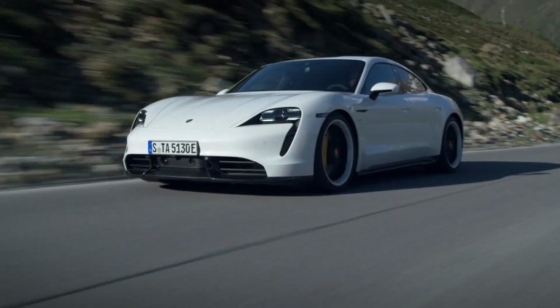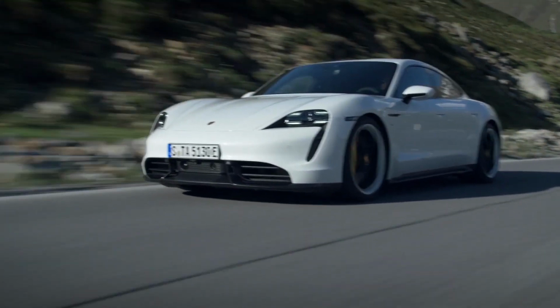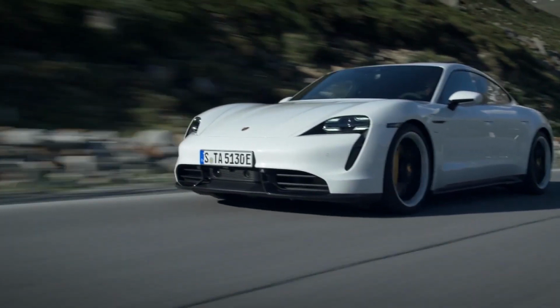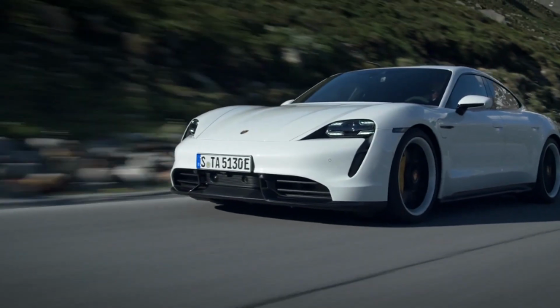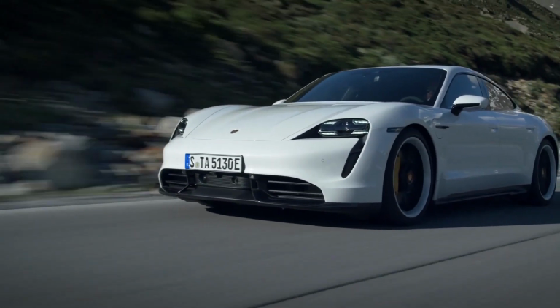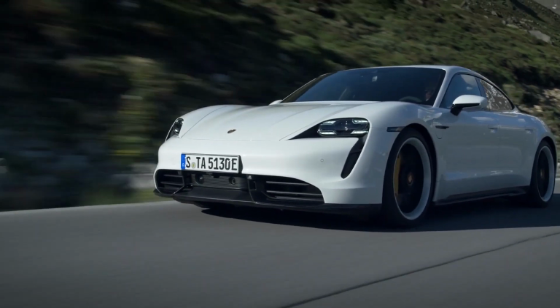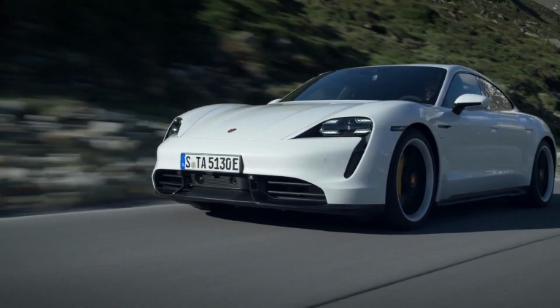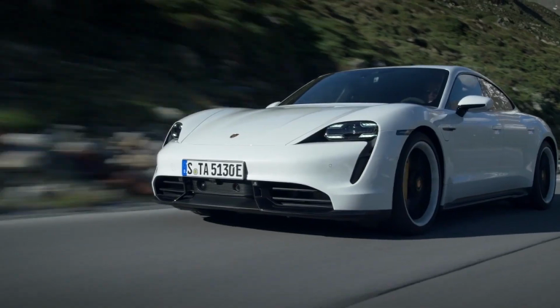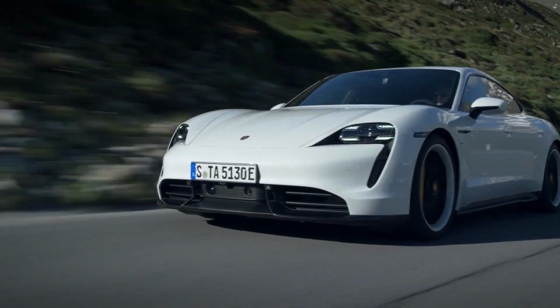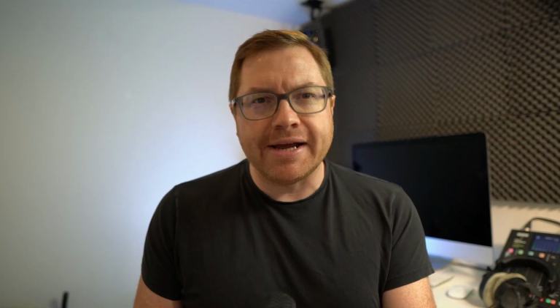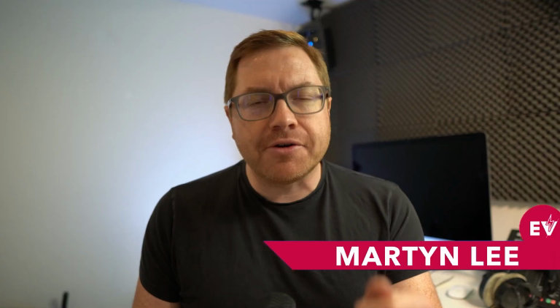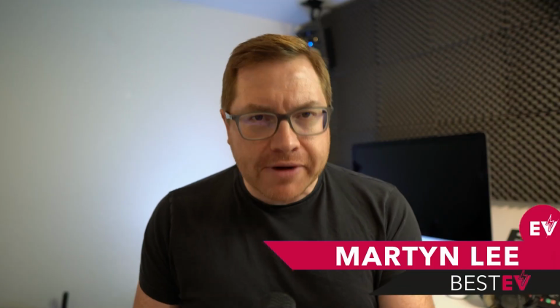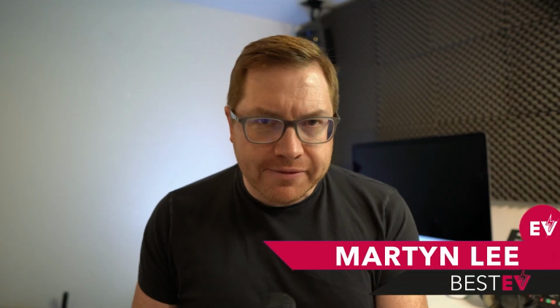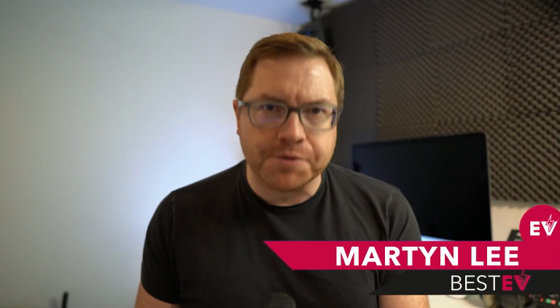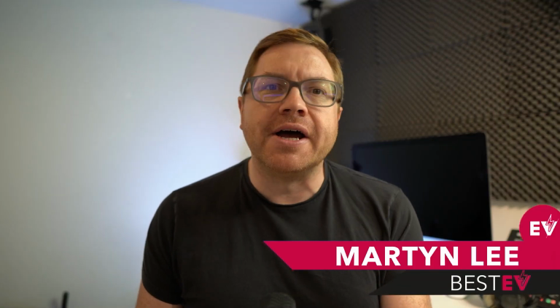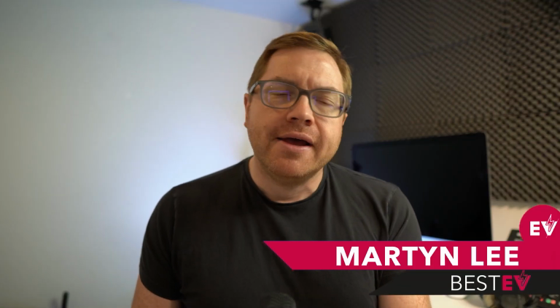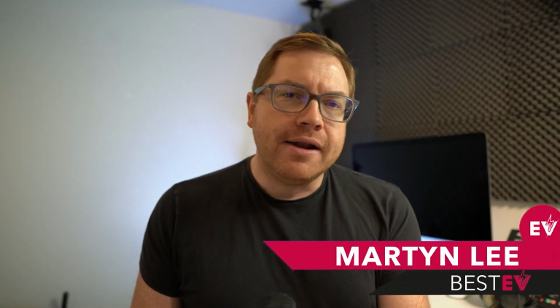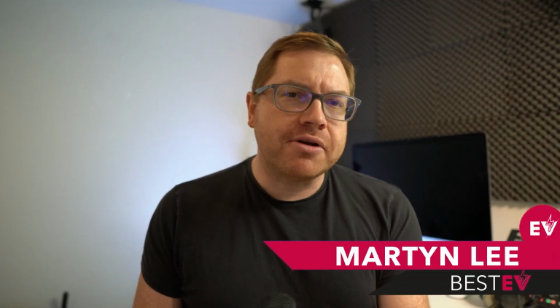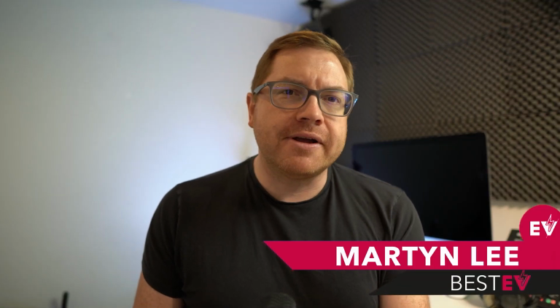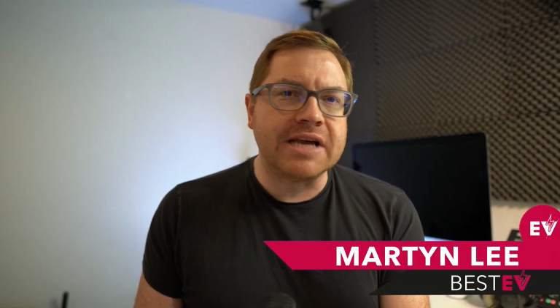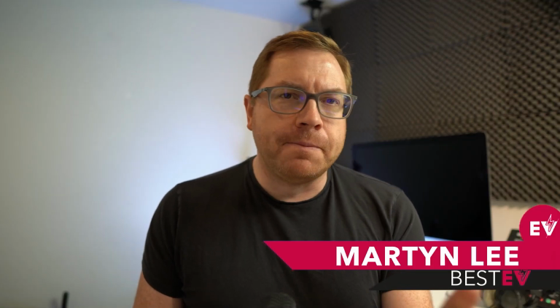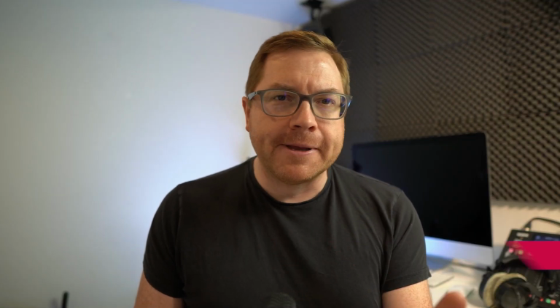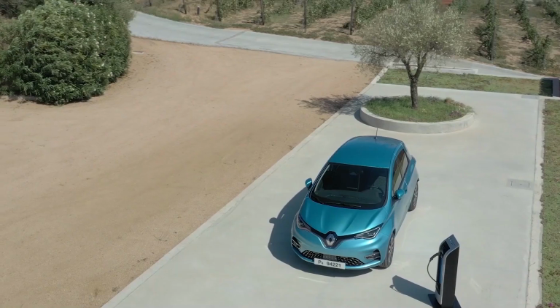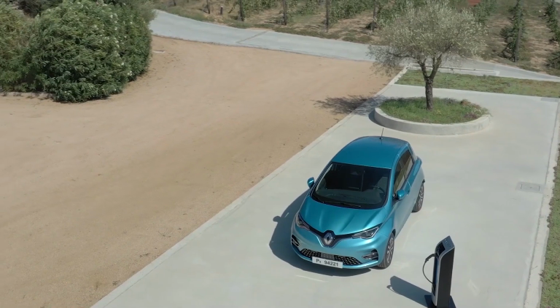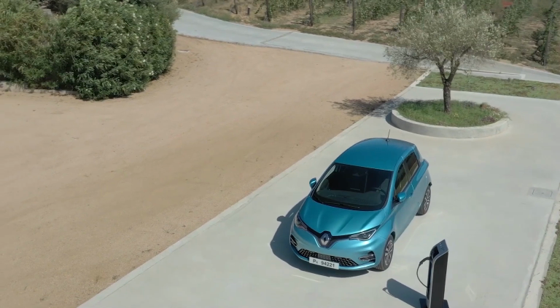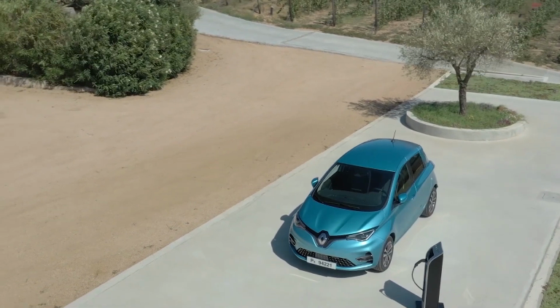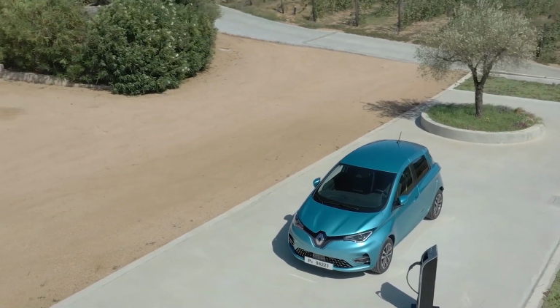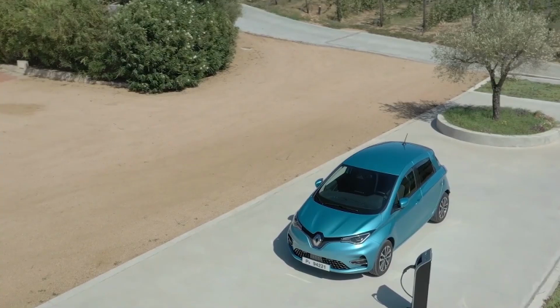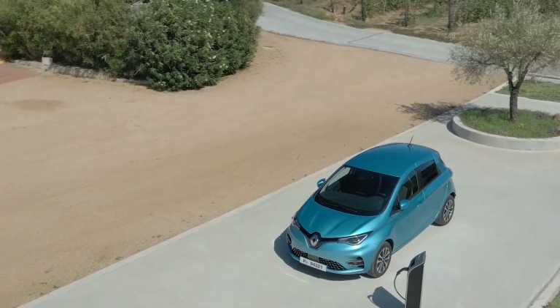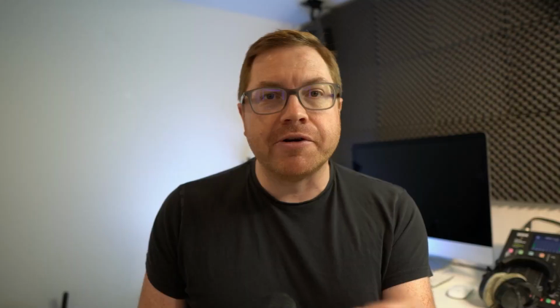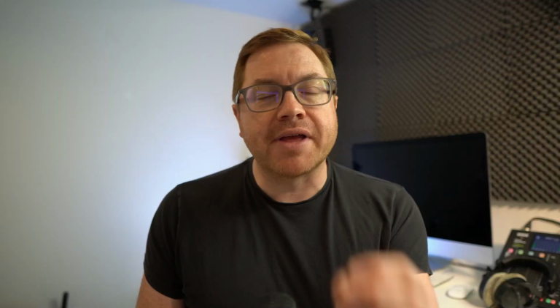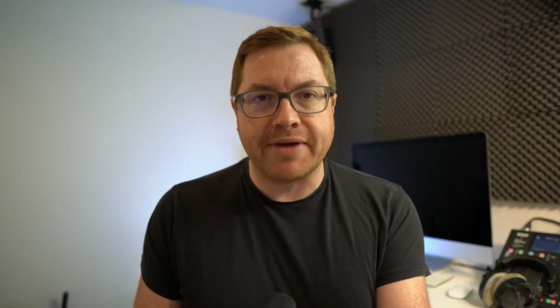As the world transitions towards a cleaner, greener future, electric vehicles are more popular than ever. However, EVs come with a crucial caveat.